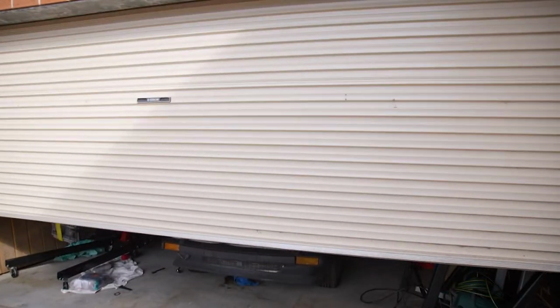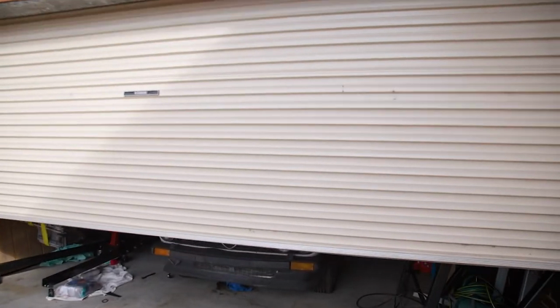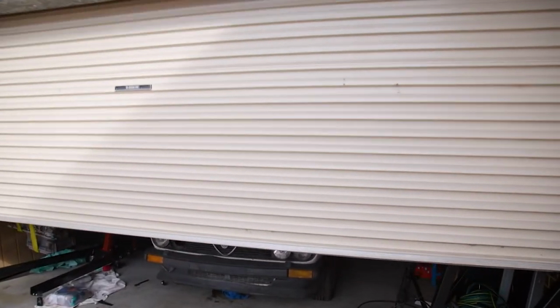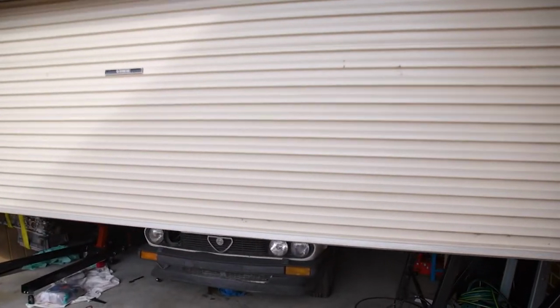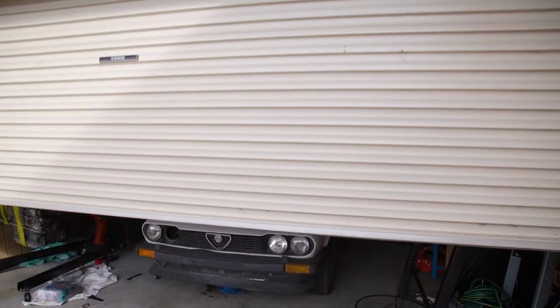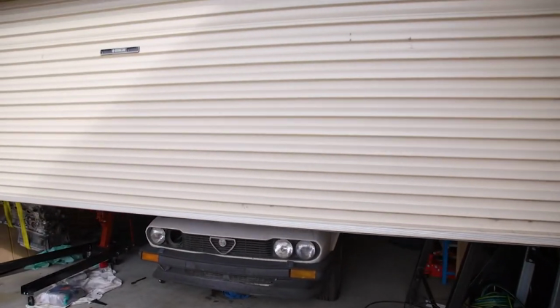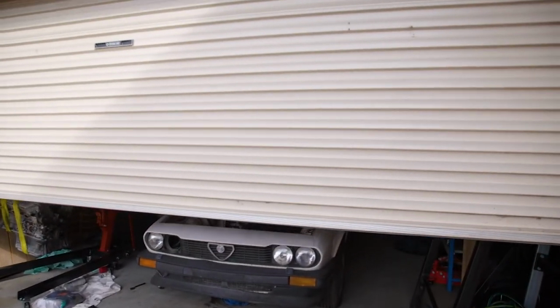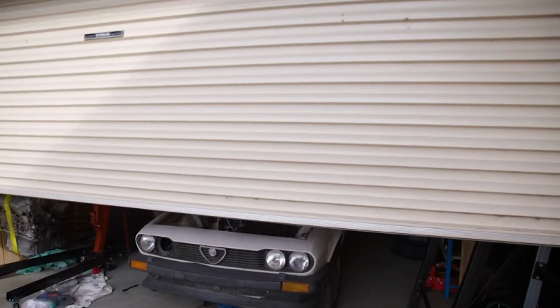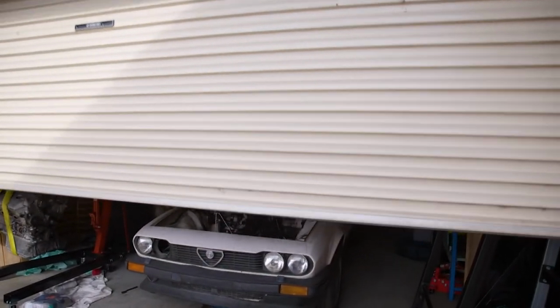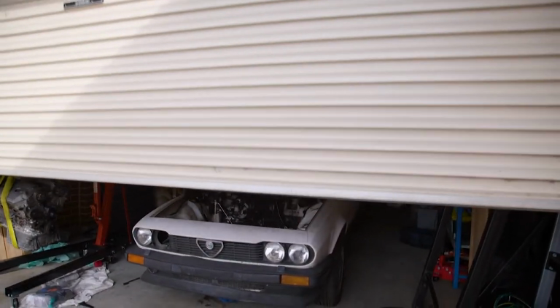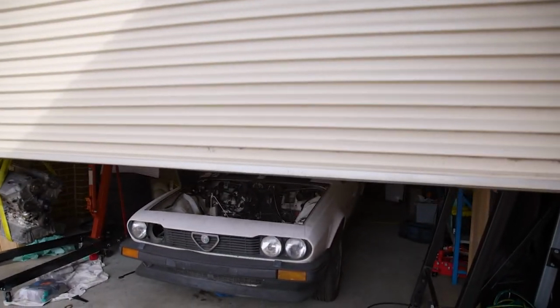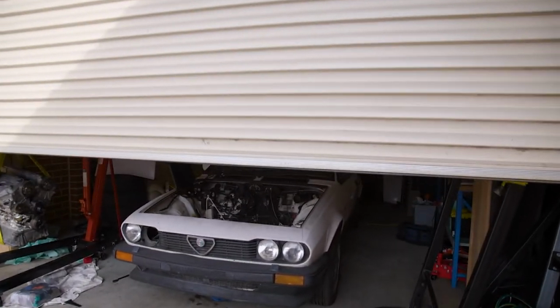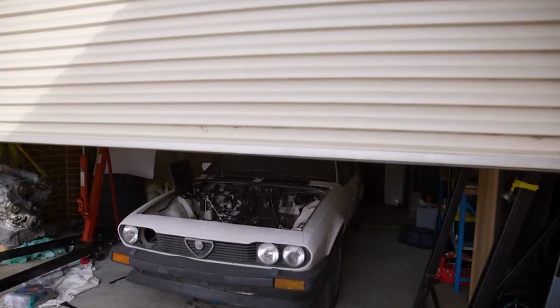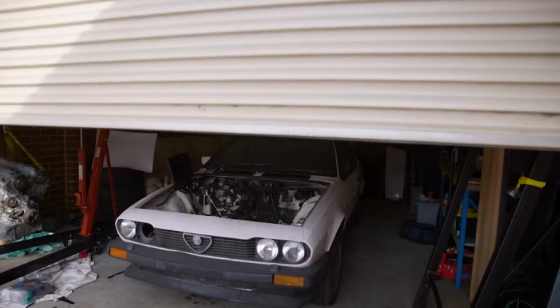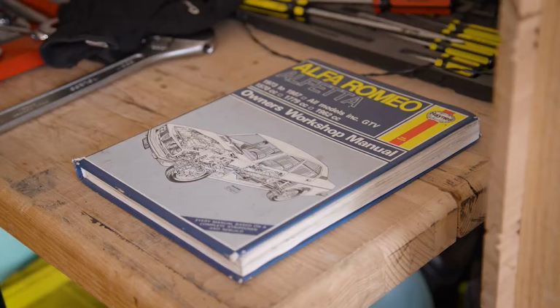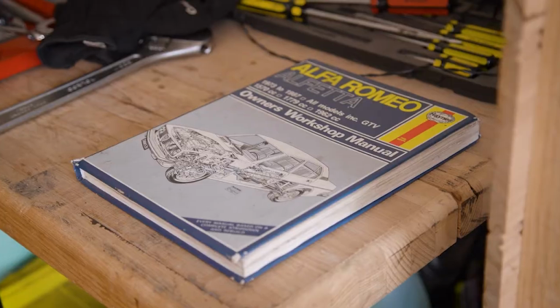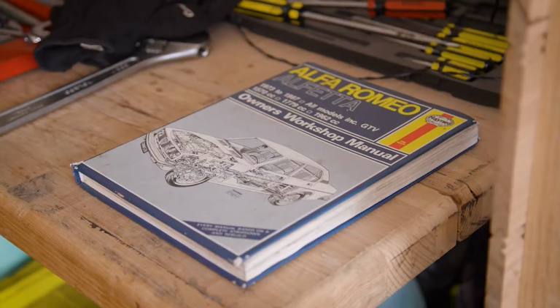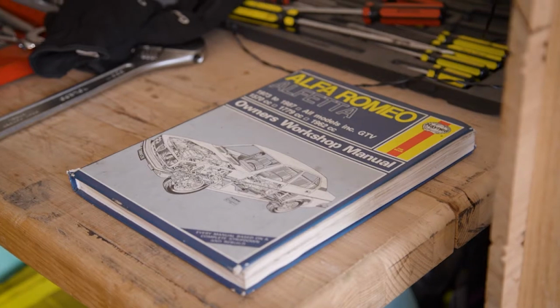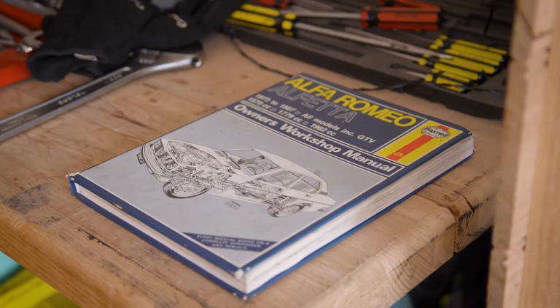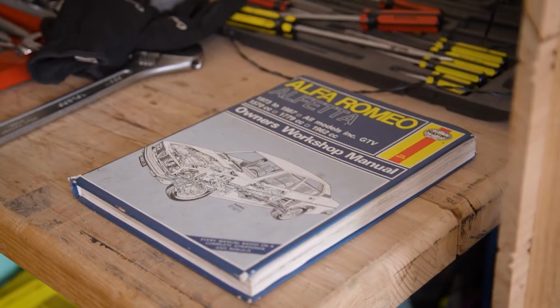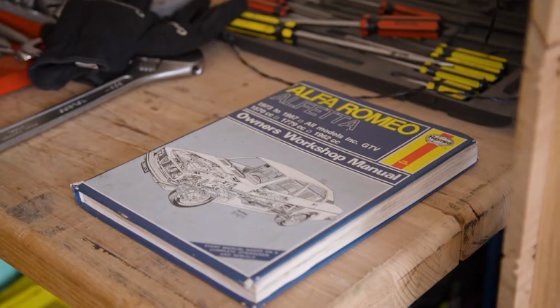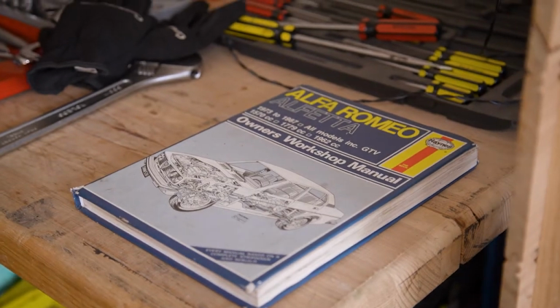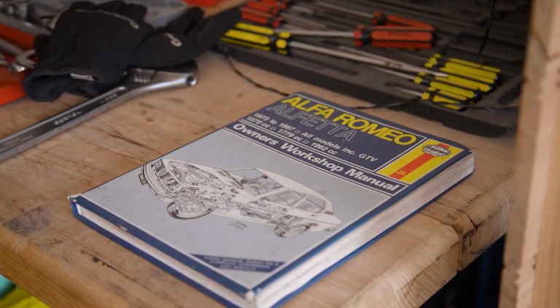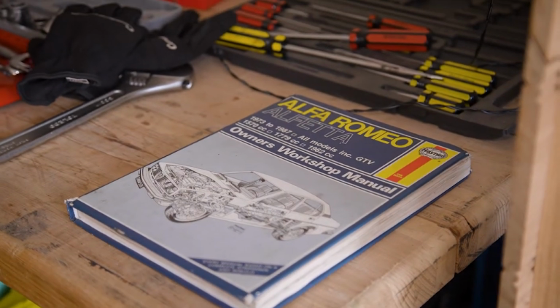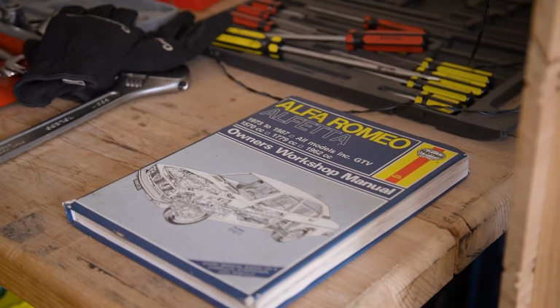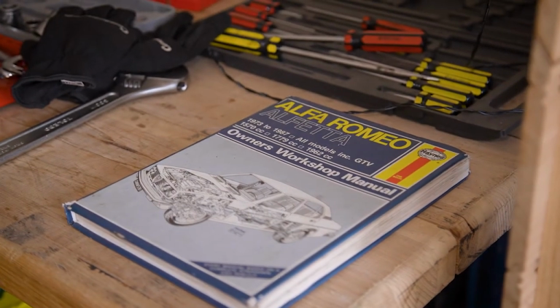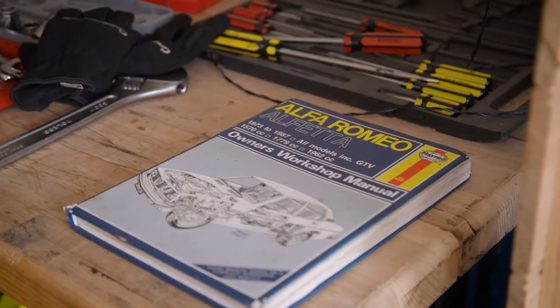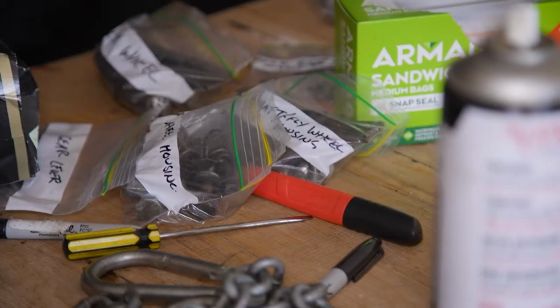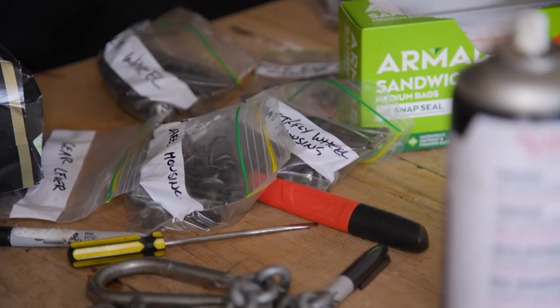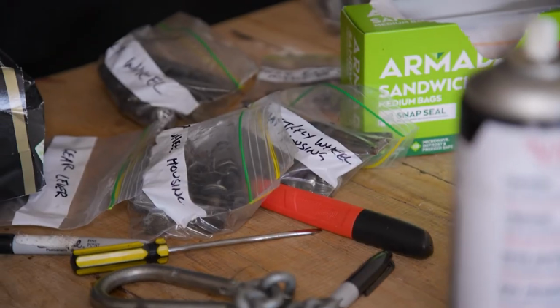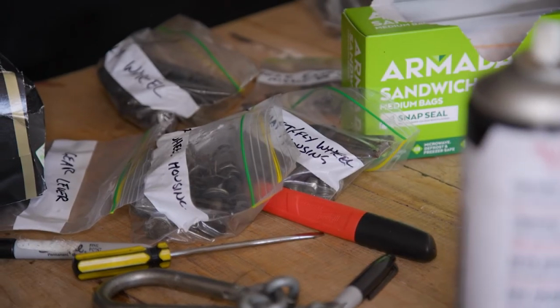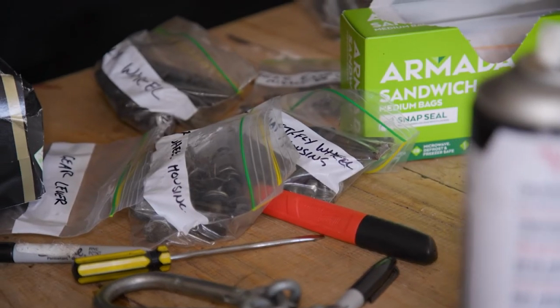Hey guys, welcome back to the build, where we almost never do things the right way, but we get there in the end.